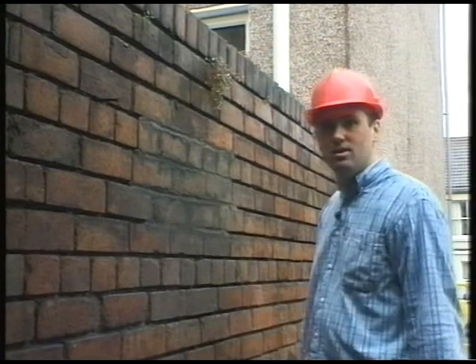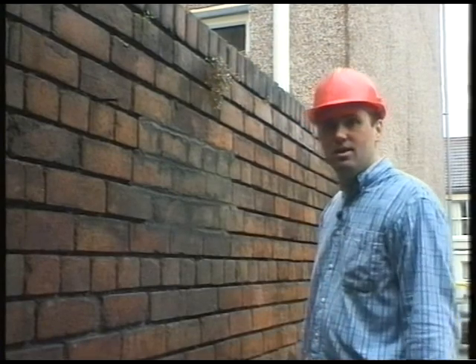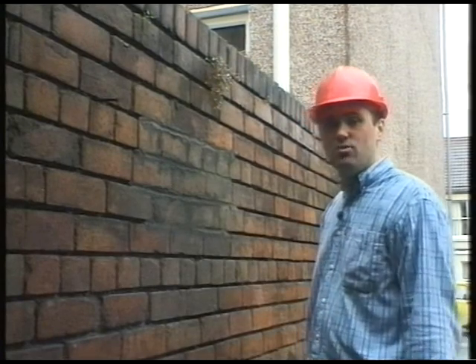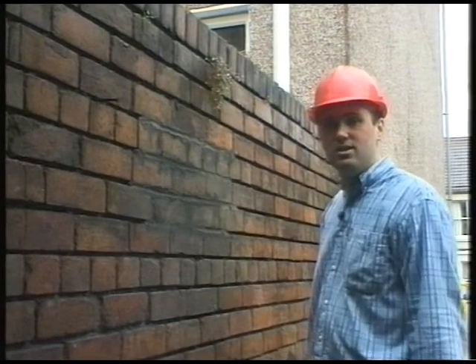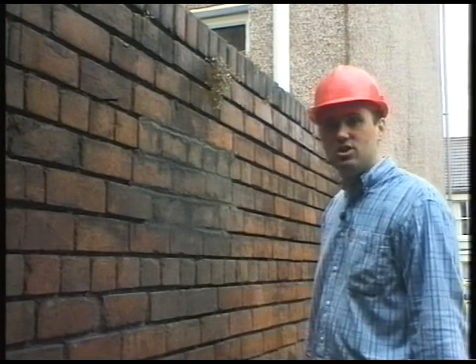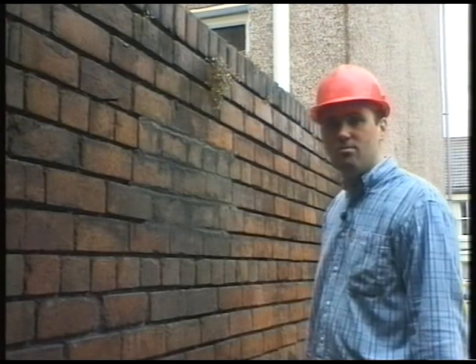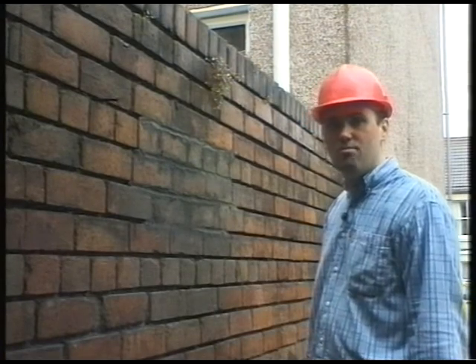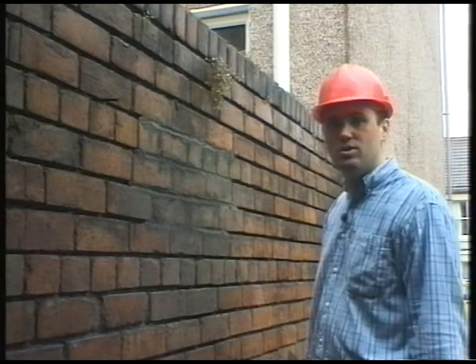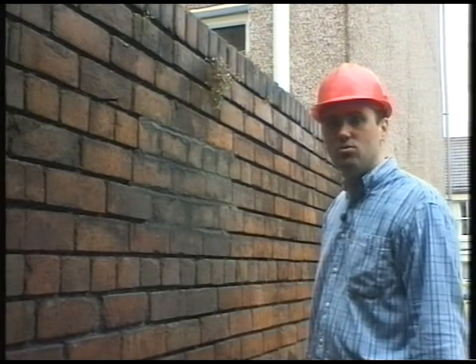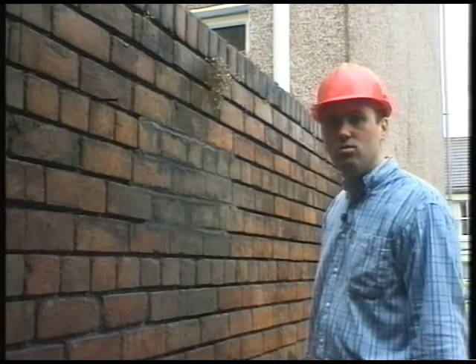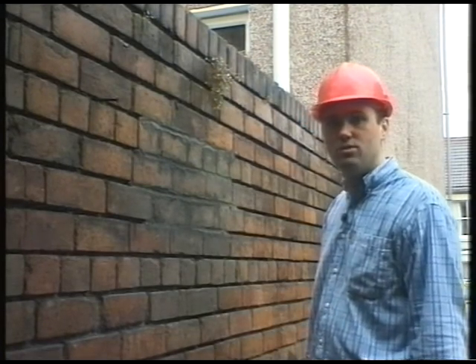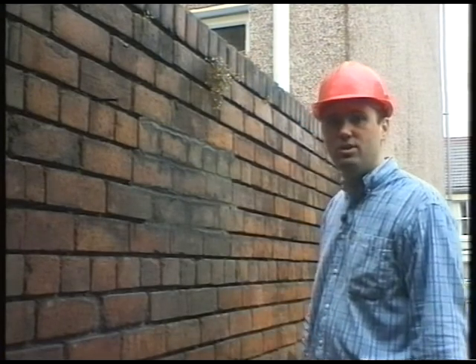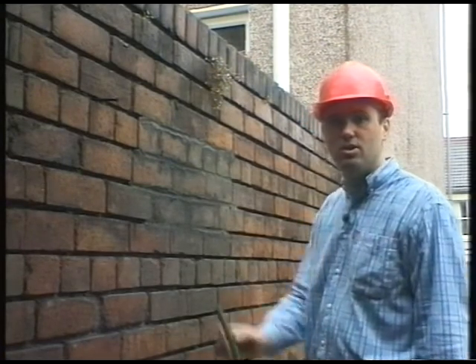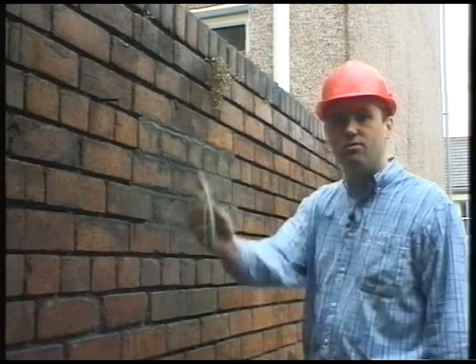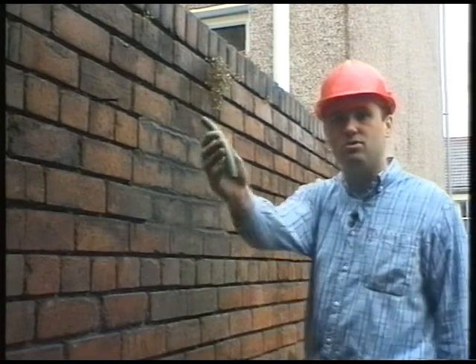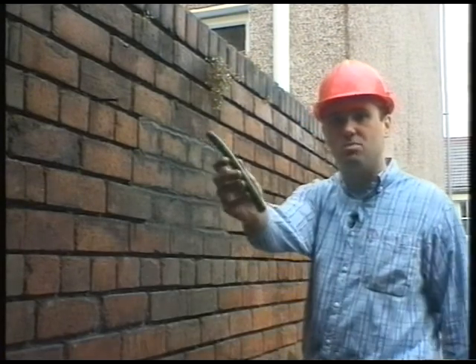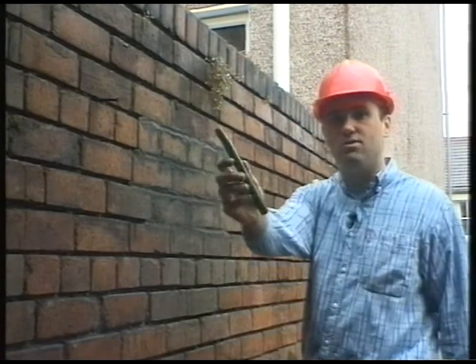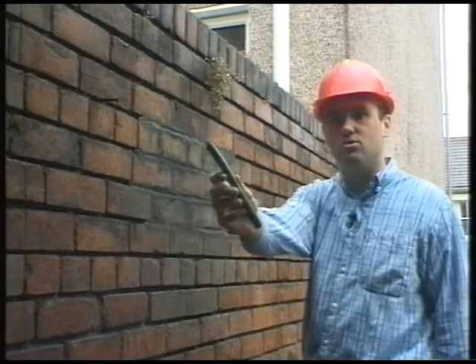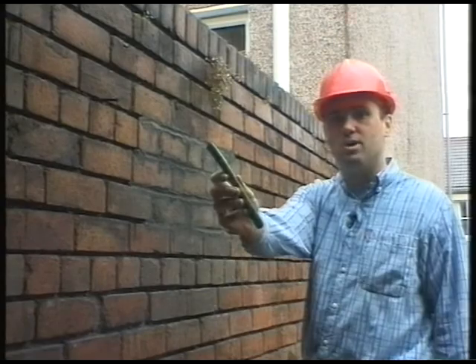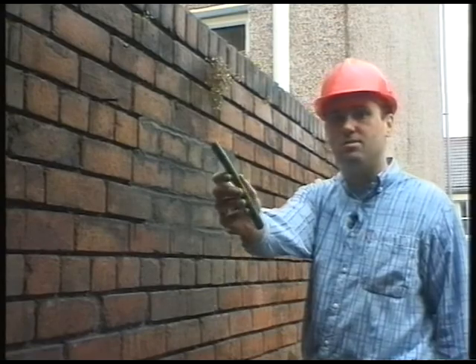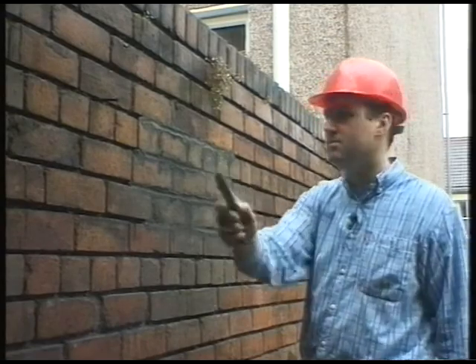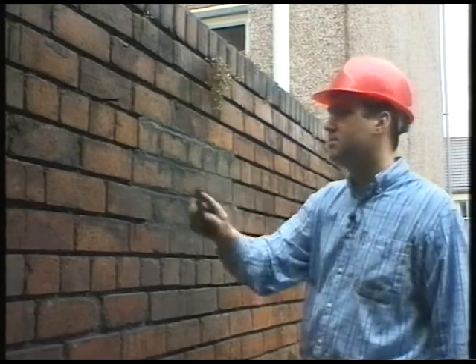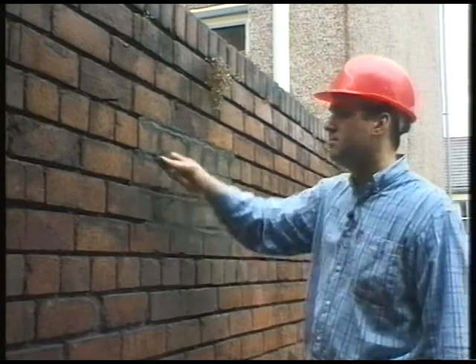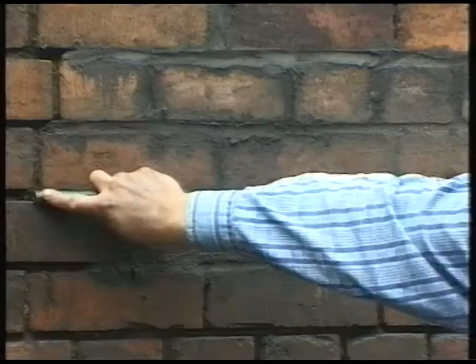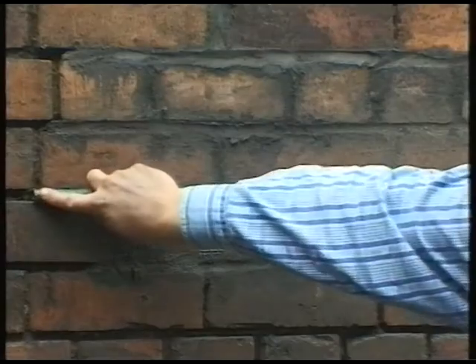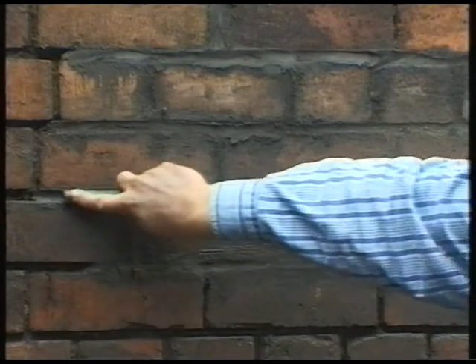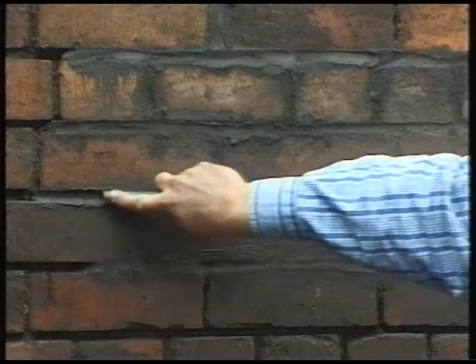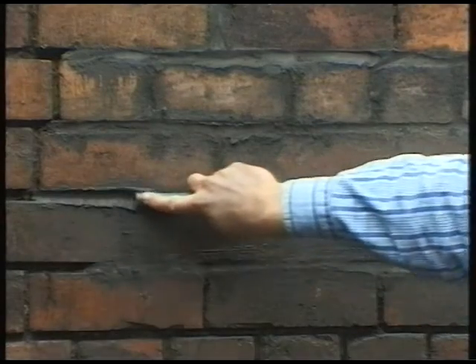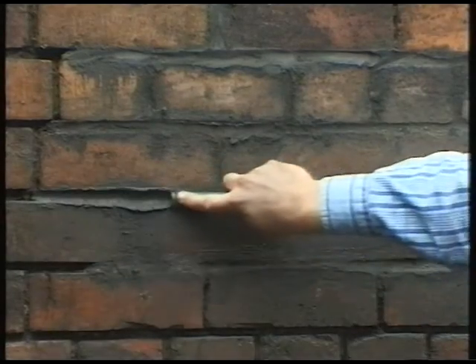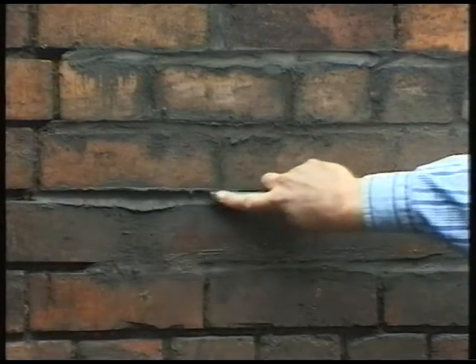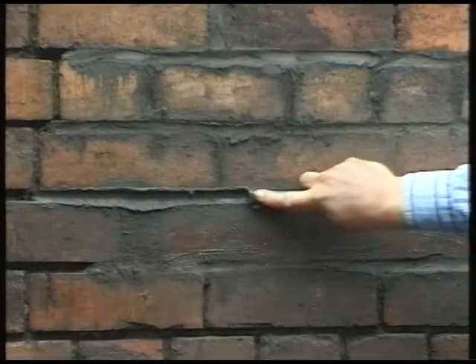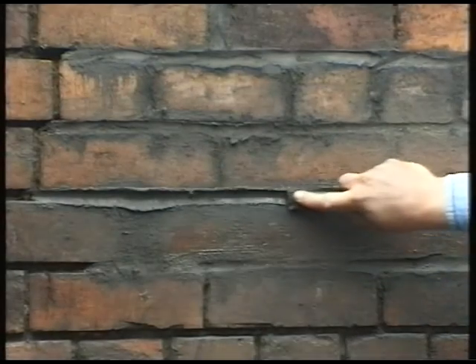Here's a really good tip. When pointing a wall, to finish it off, use a piece of hose pipe. It gives a really good result every time.